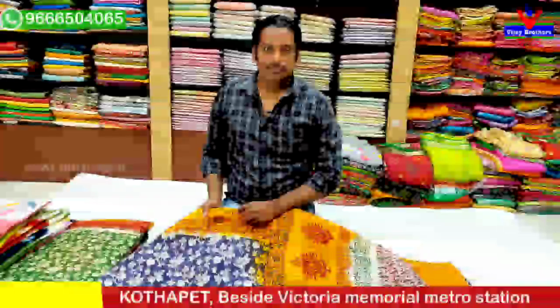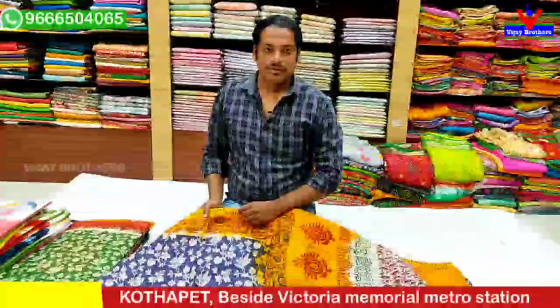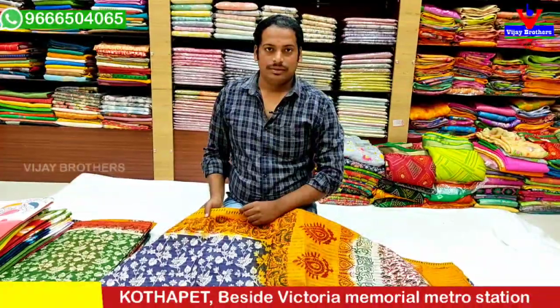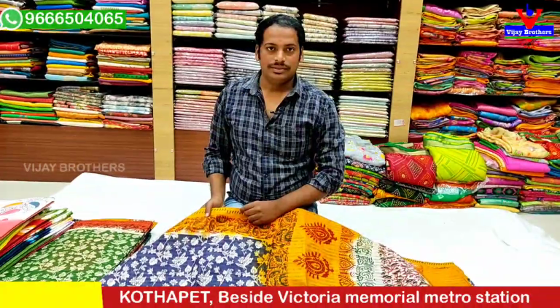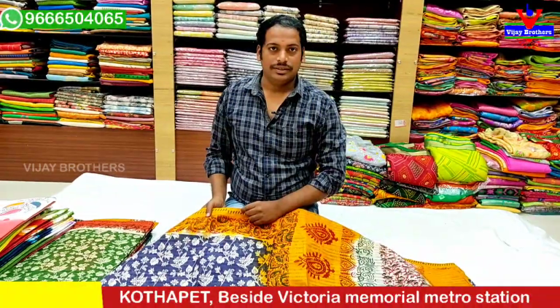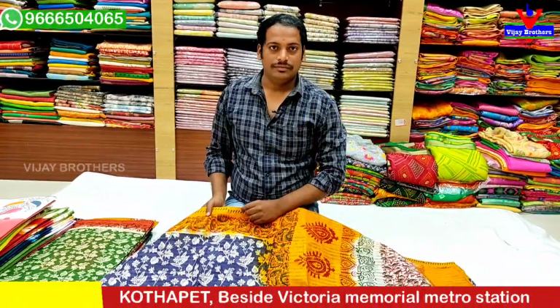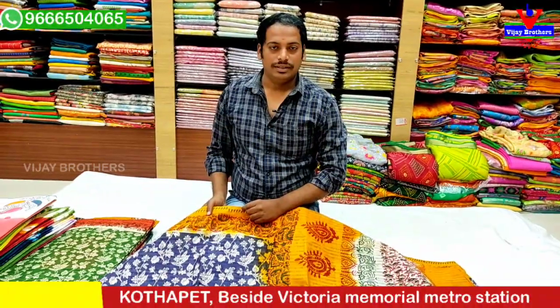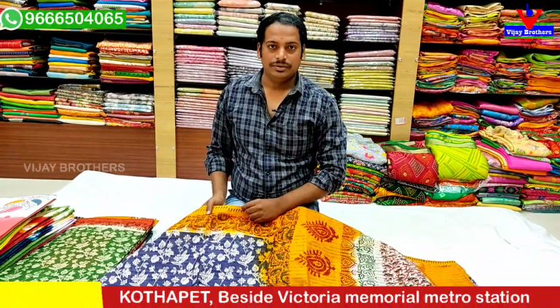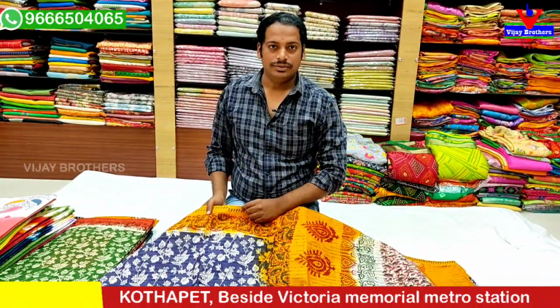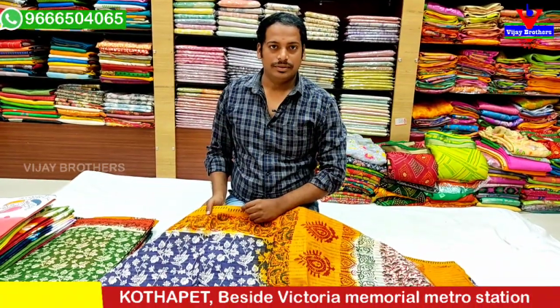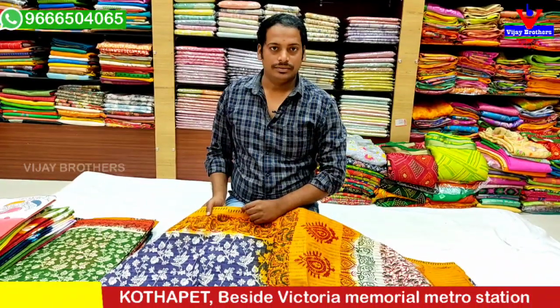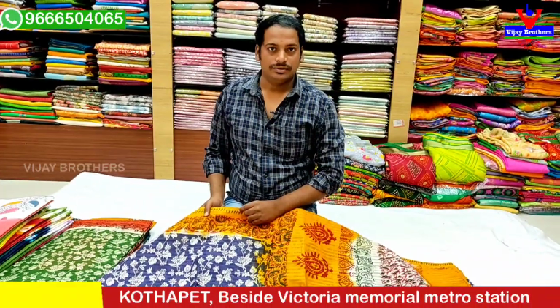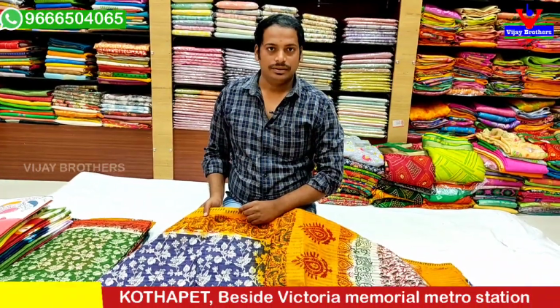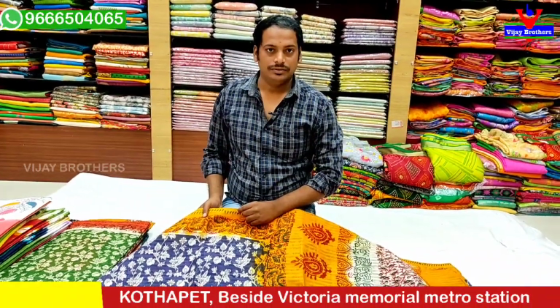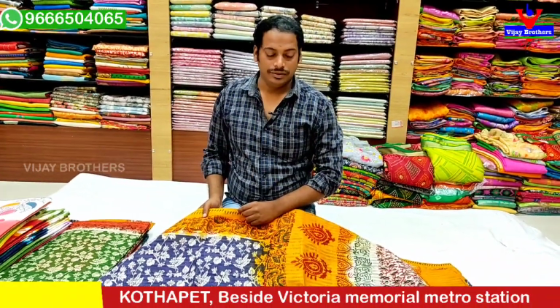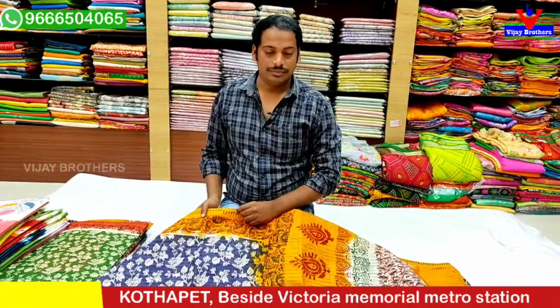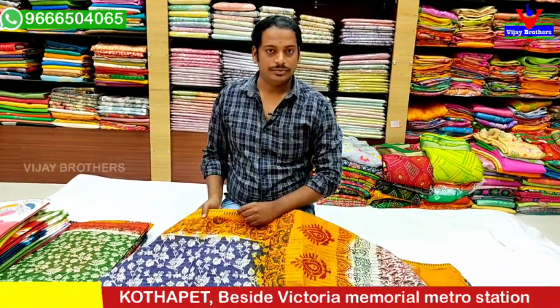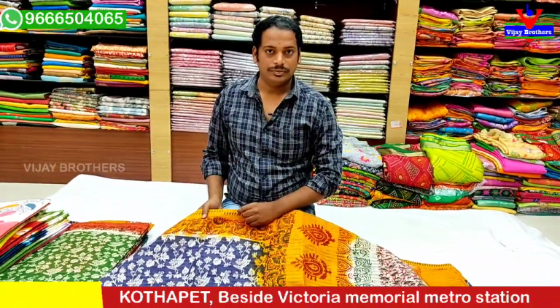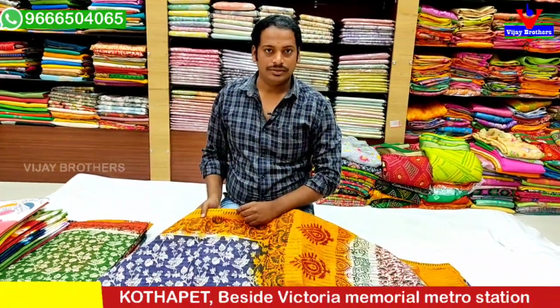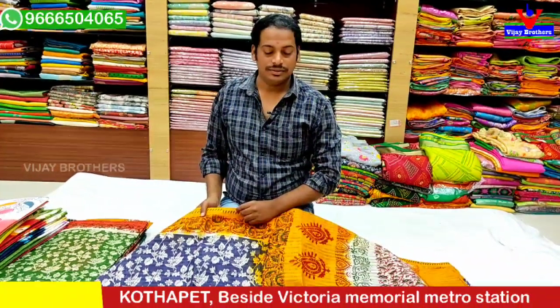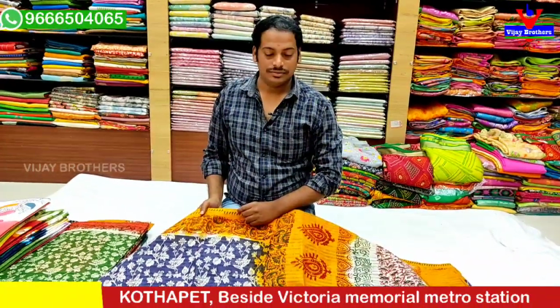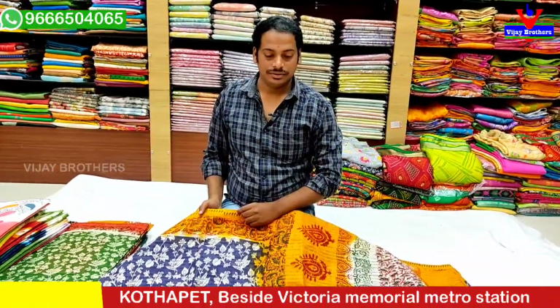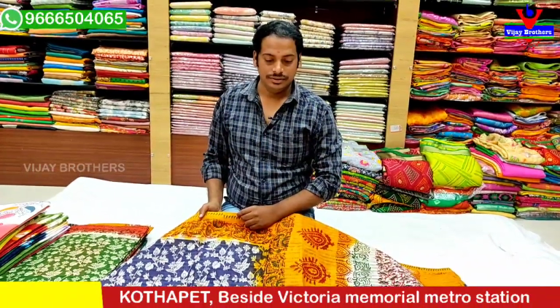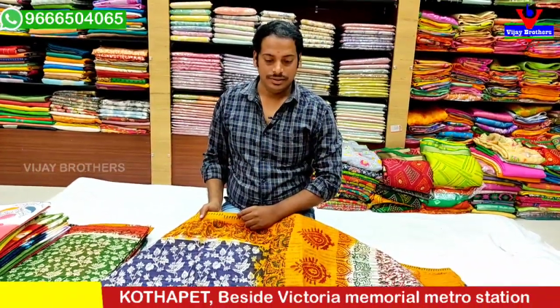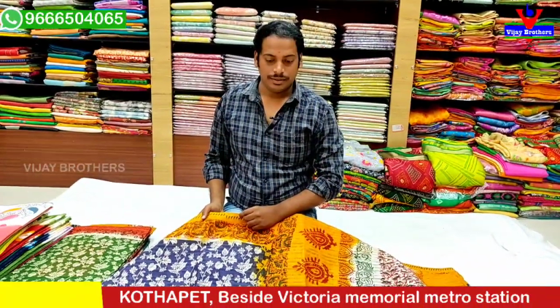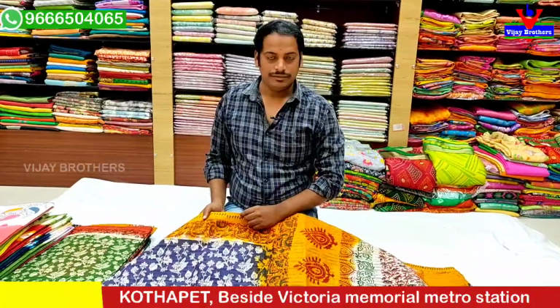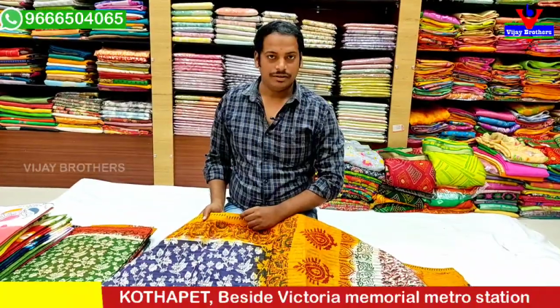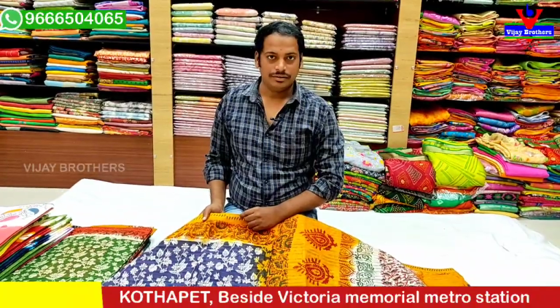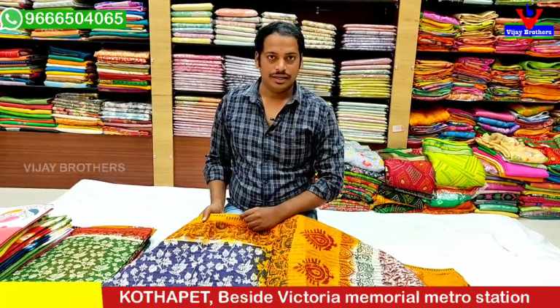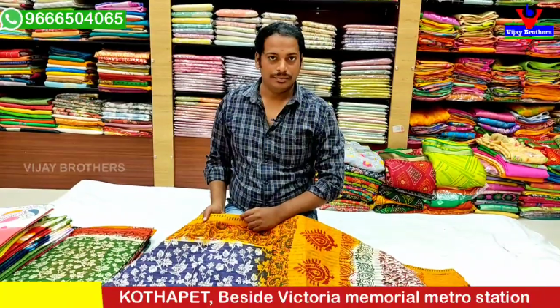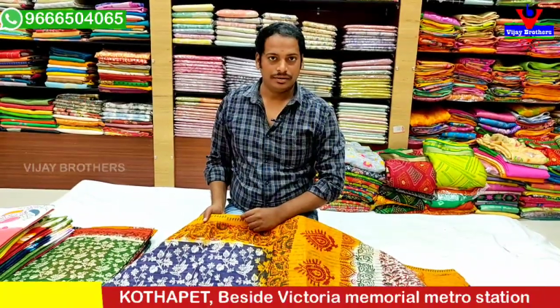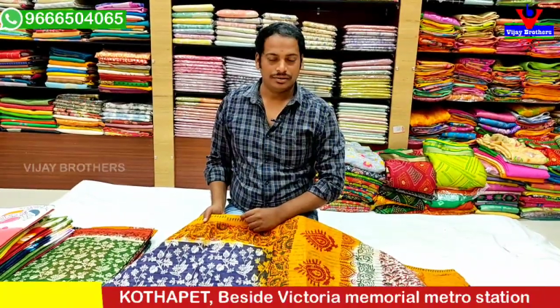Hello and welcome to Vijayar Brothers. Today we are going to talk about various varieties of Parla and Mina Cottons.